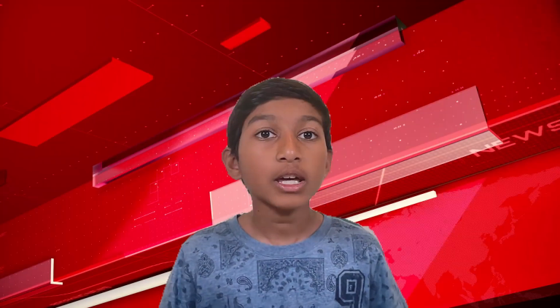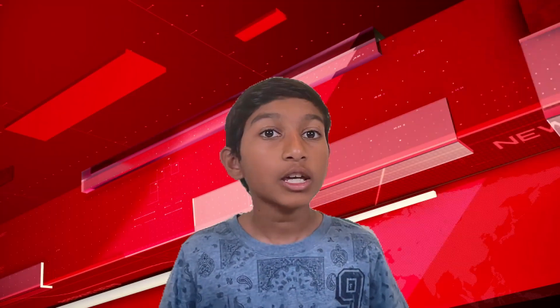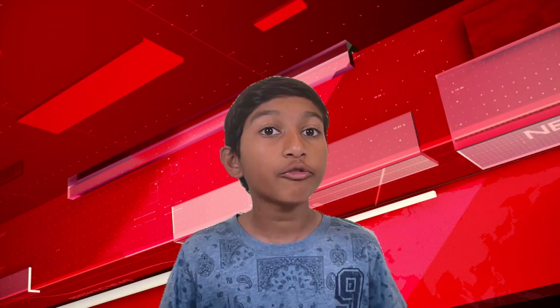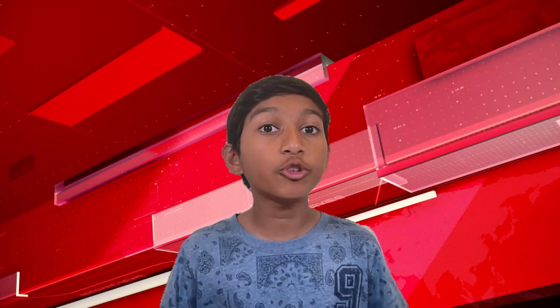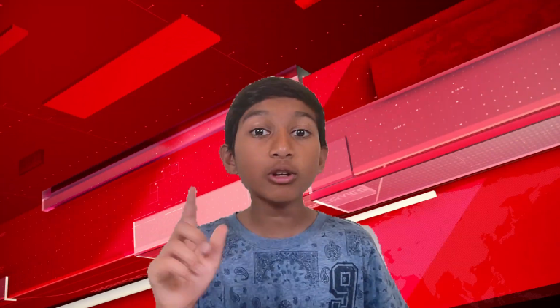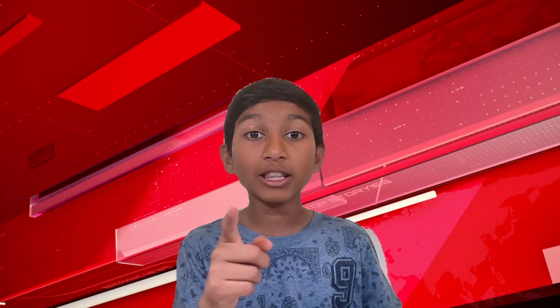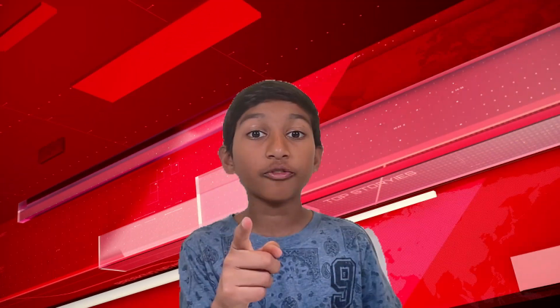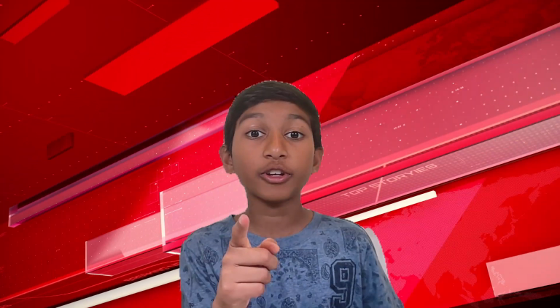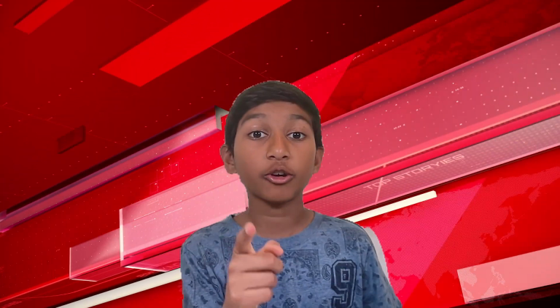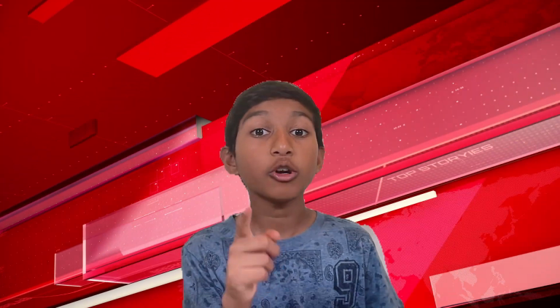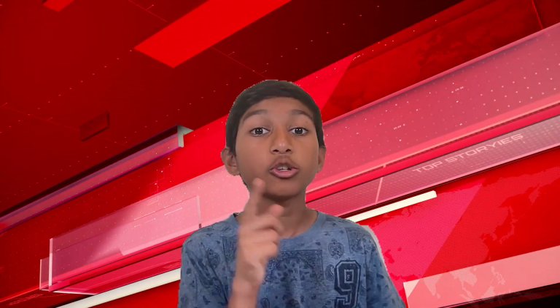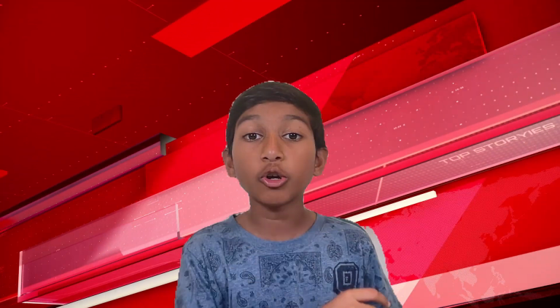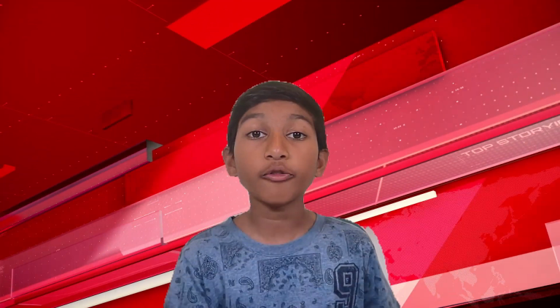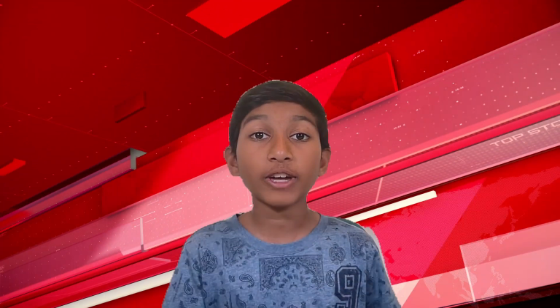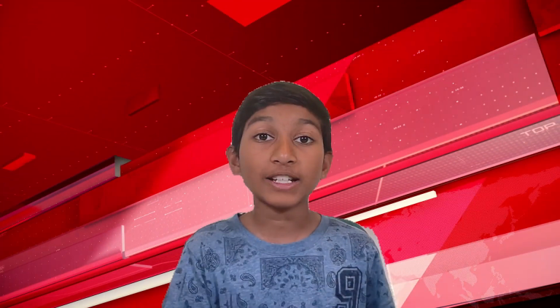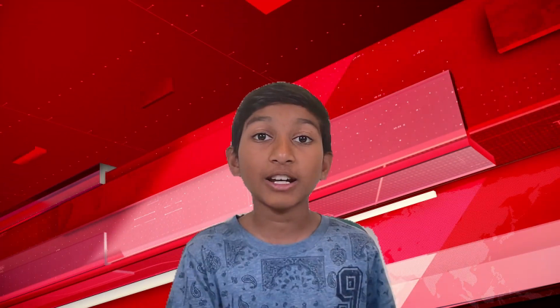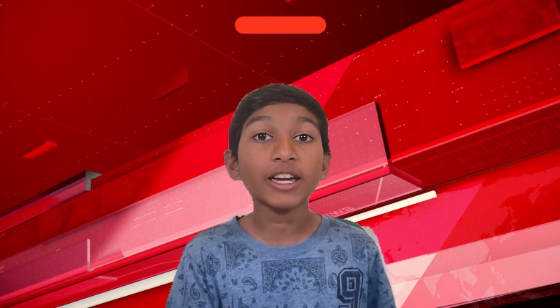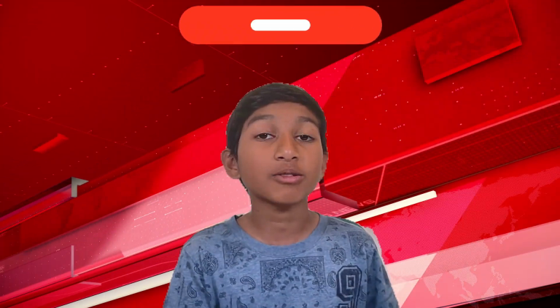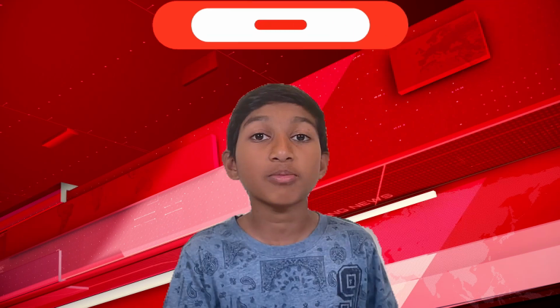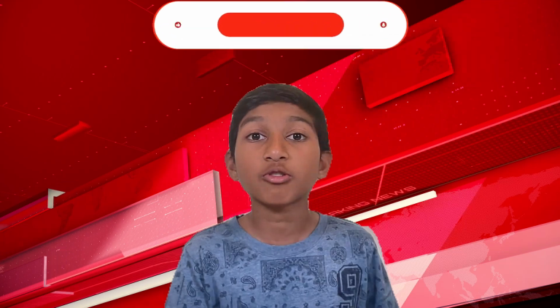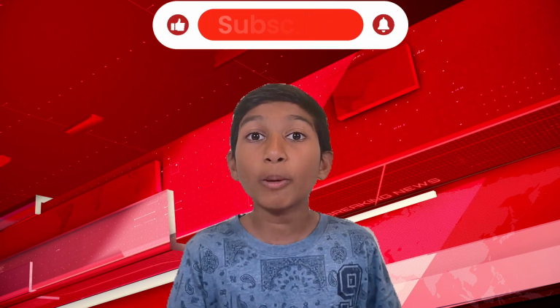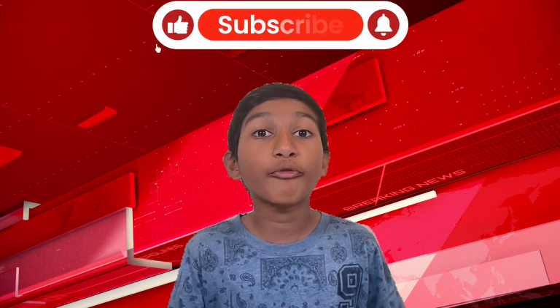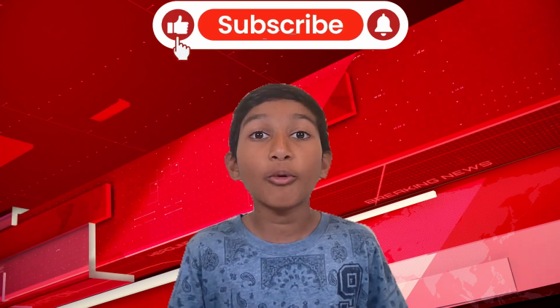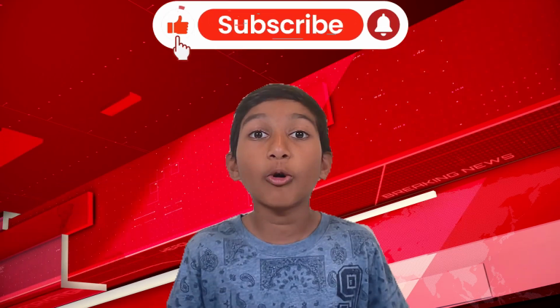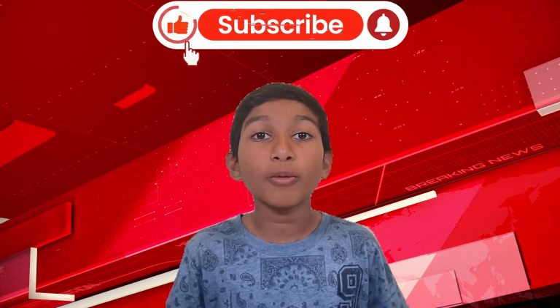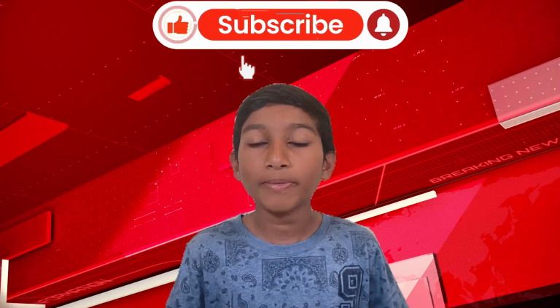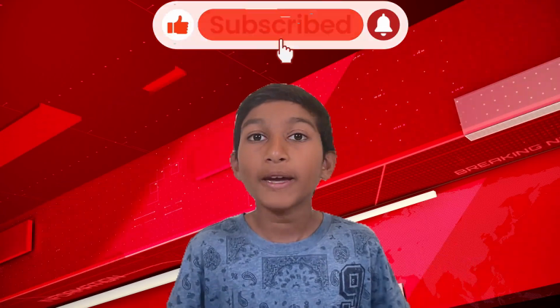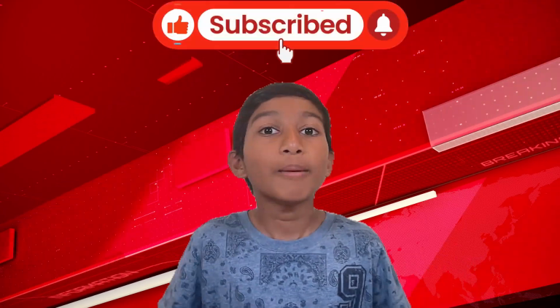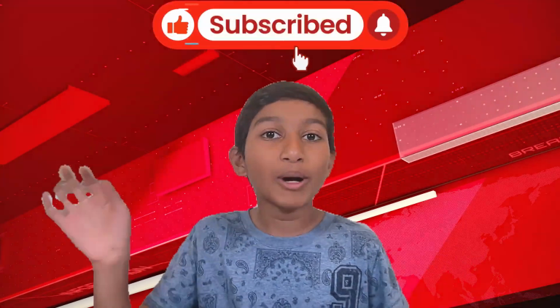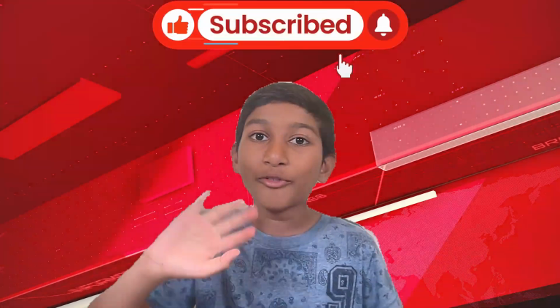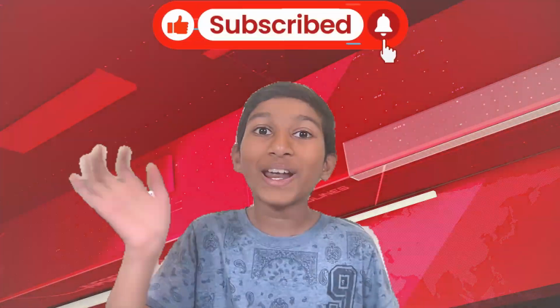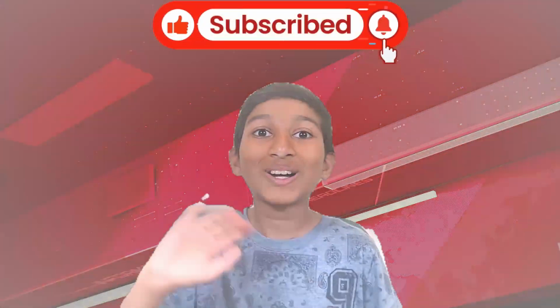If you liked this video, don't forget to like and subscribe for more. Bye for now.